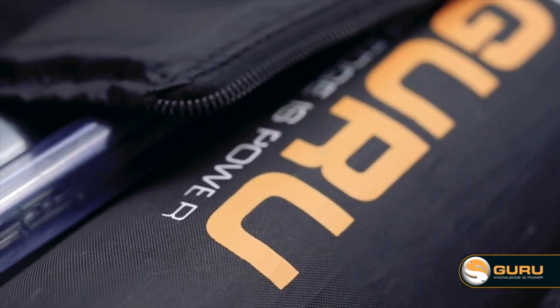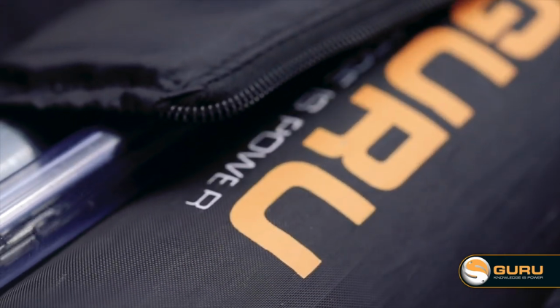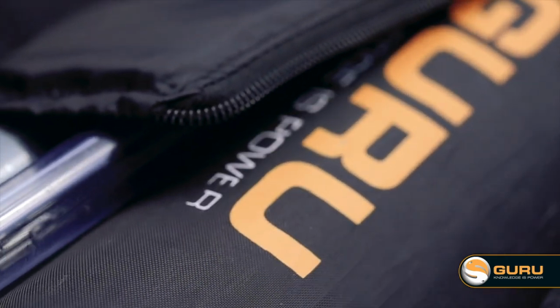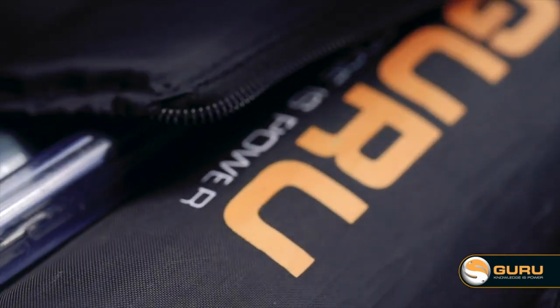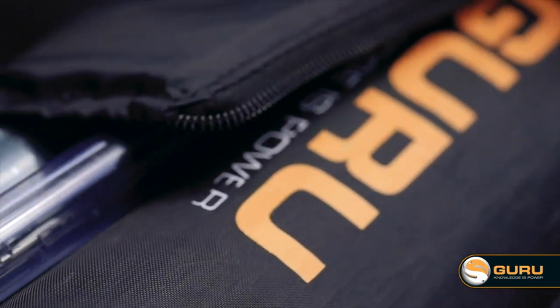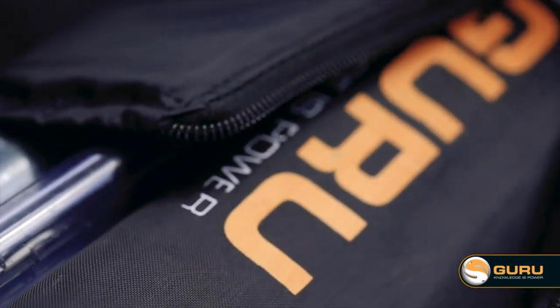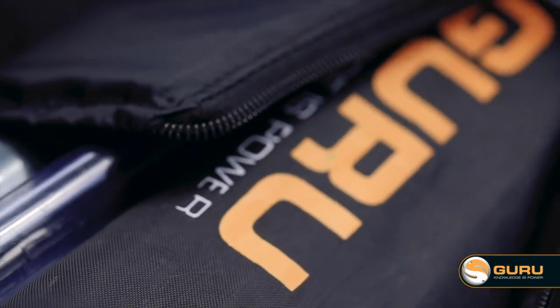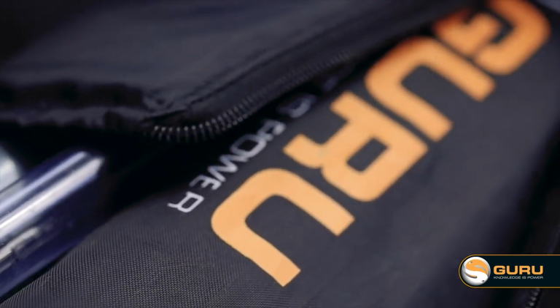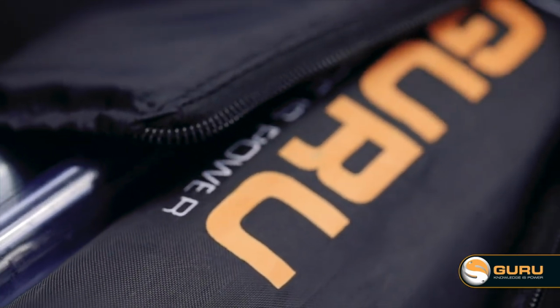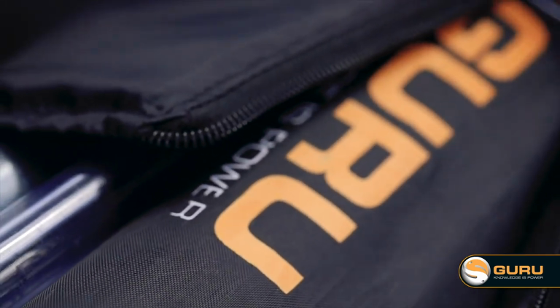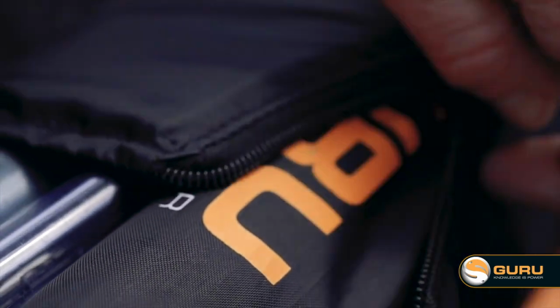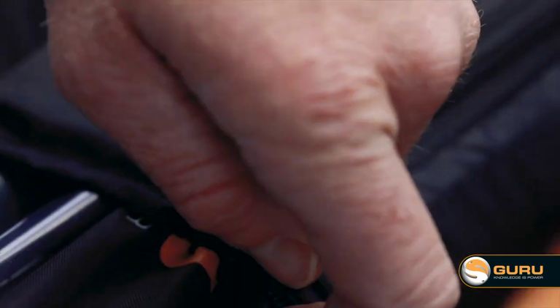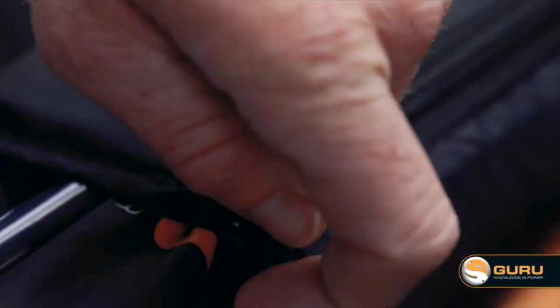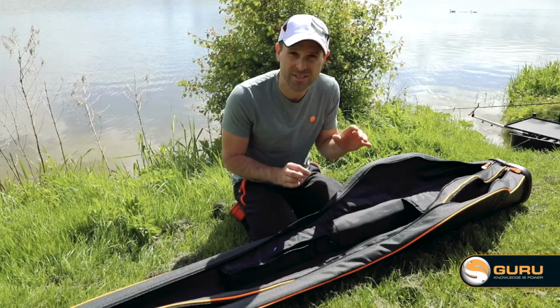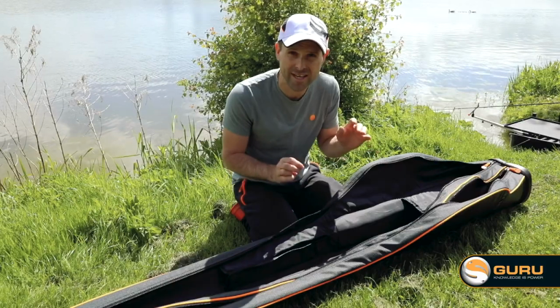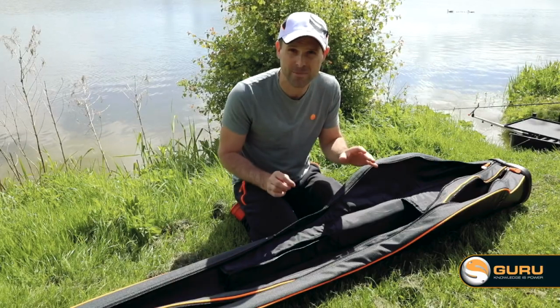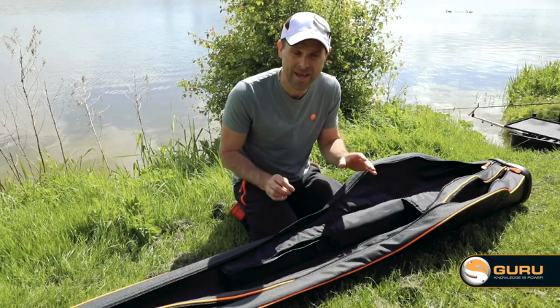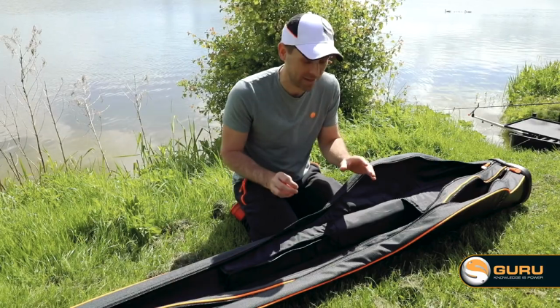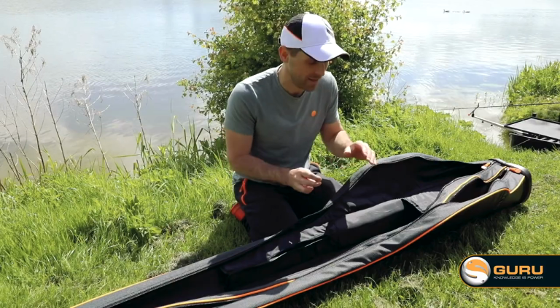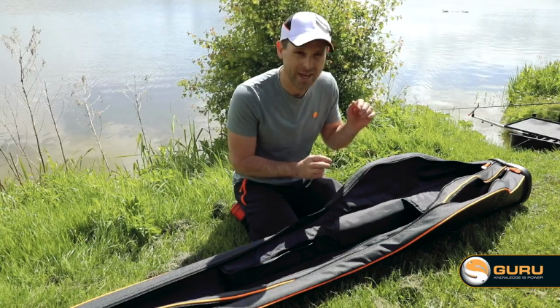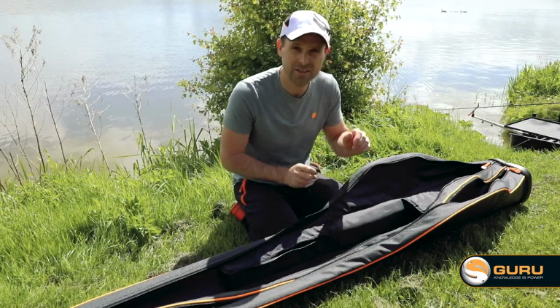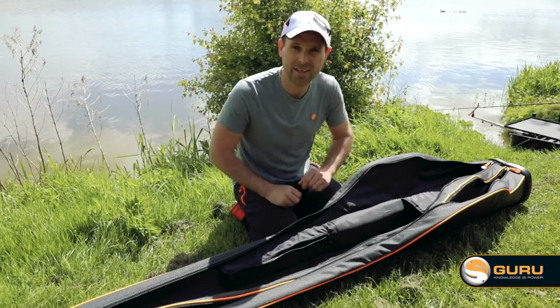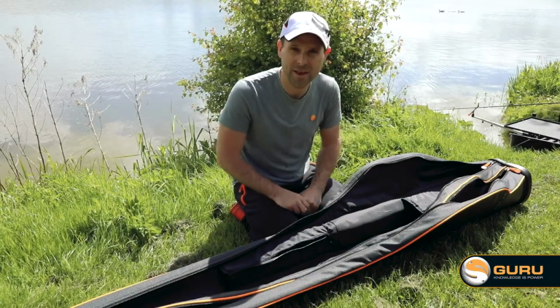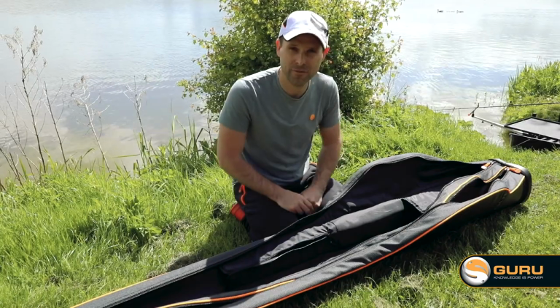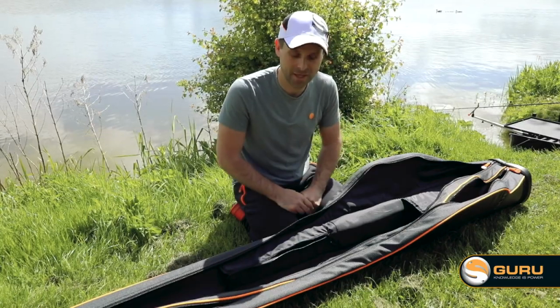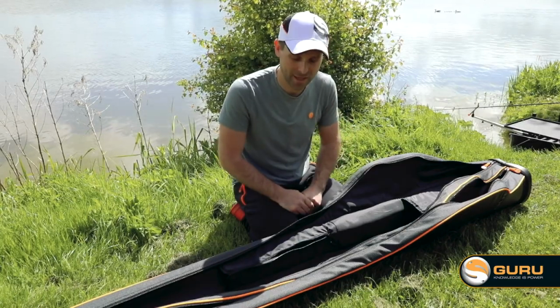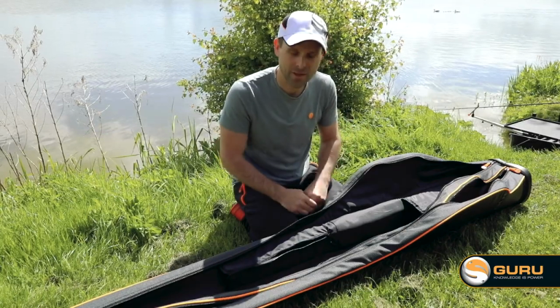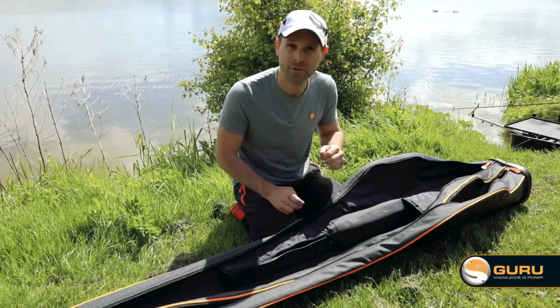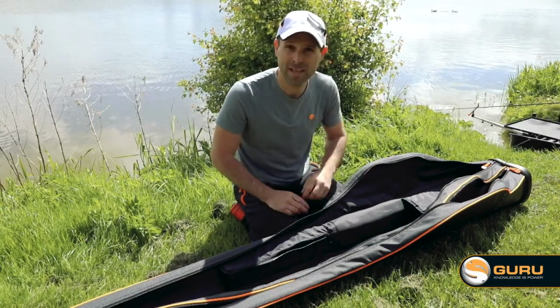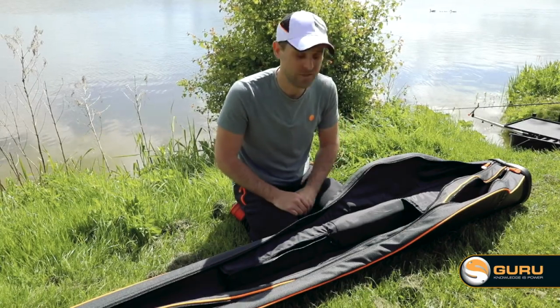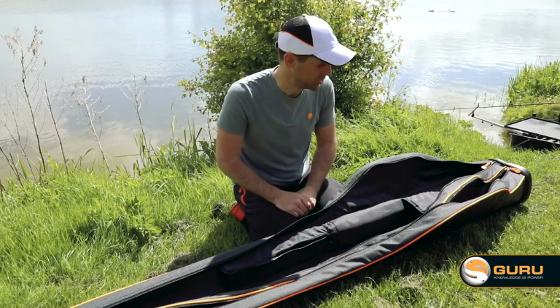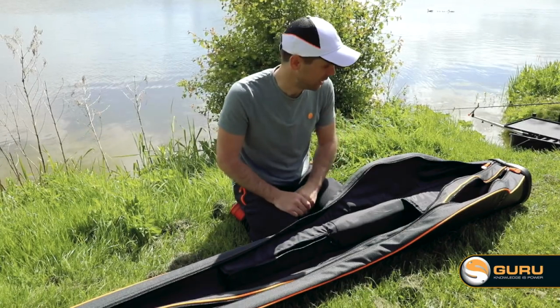So it's a full system — you can literally just take this bag and get everything in it for a day's fishing.